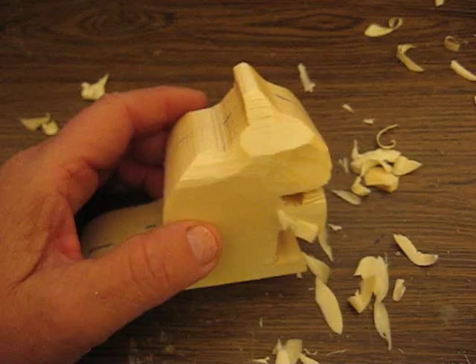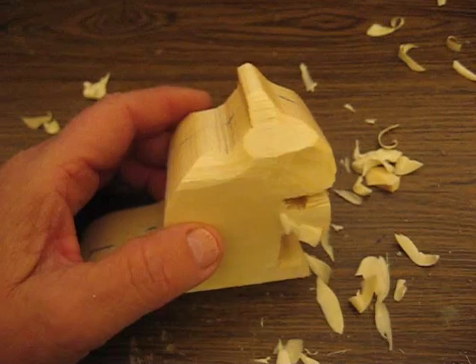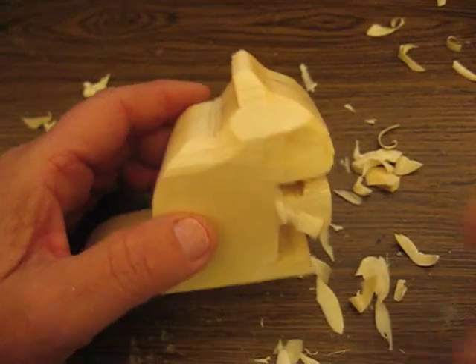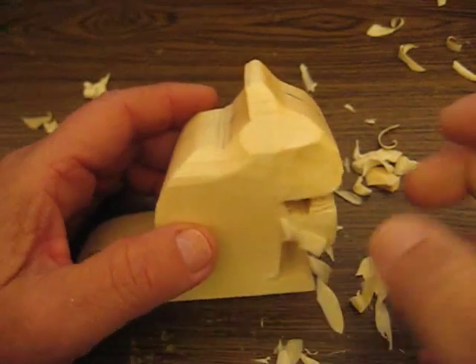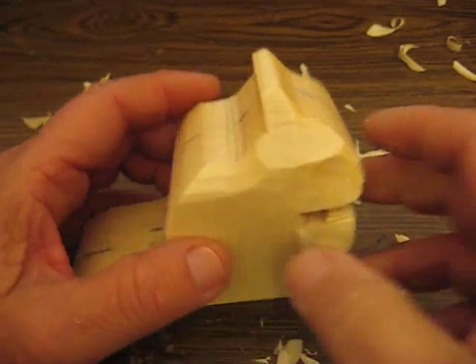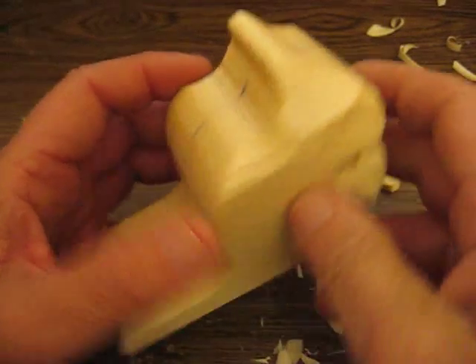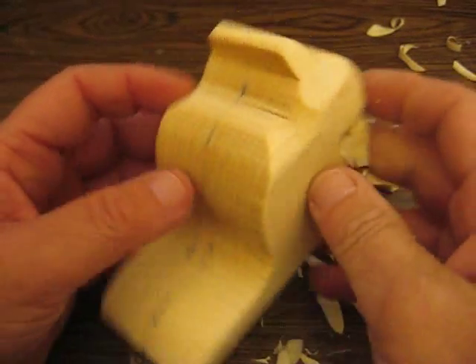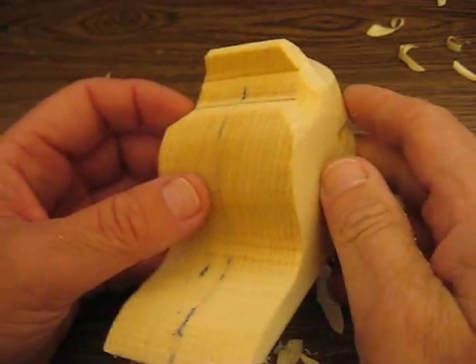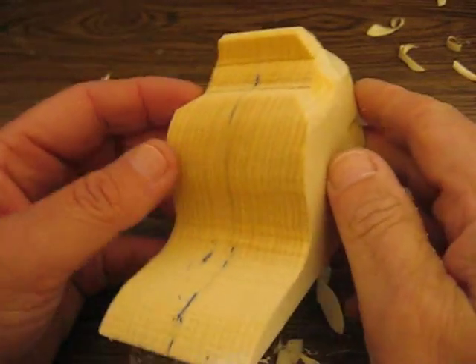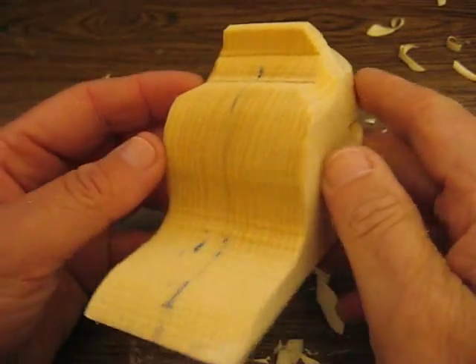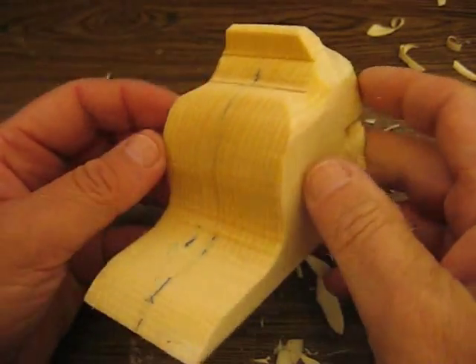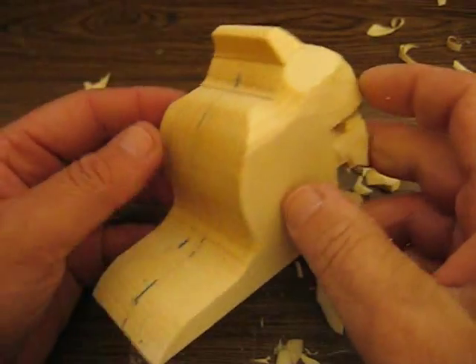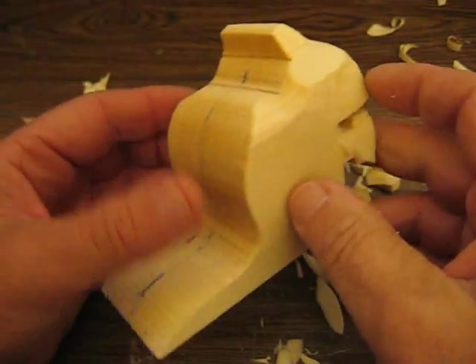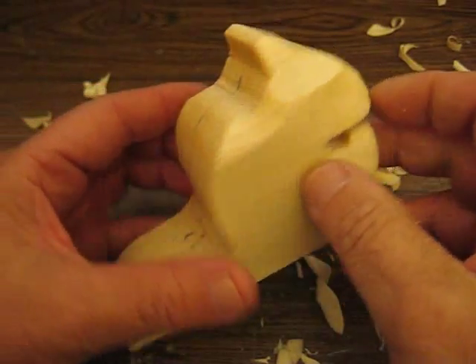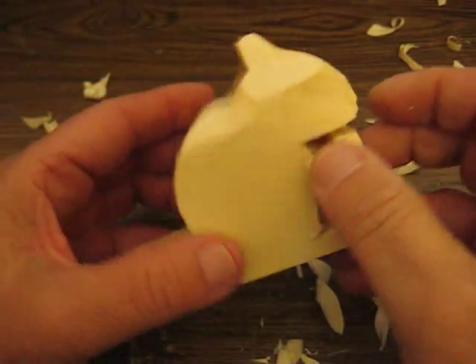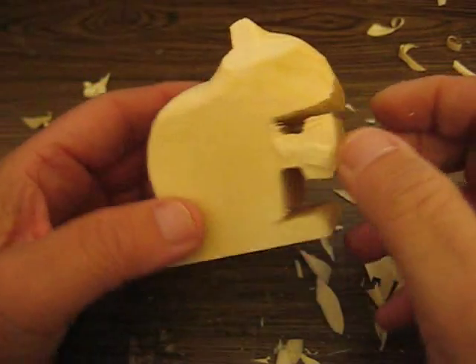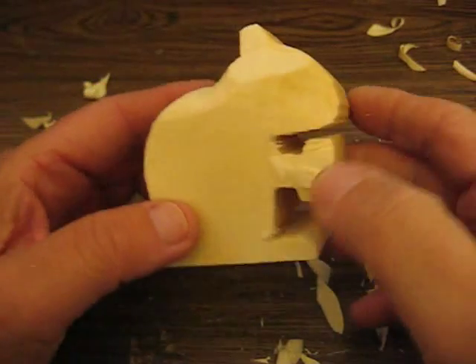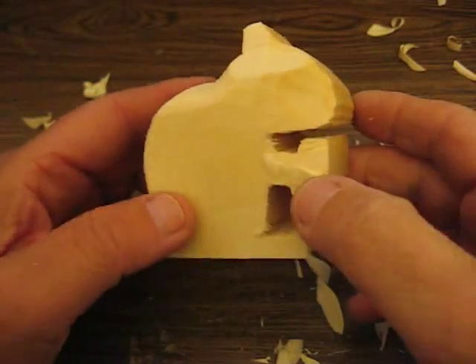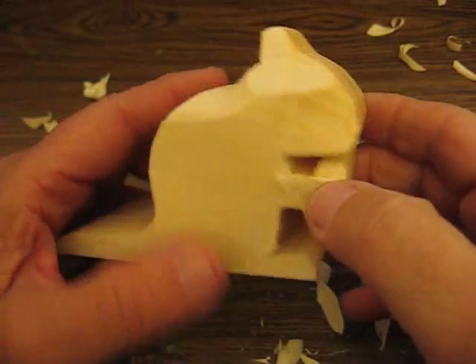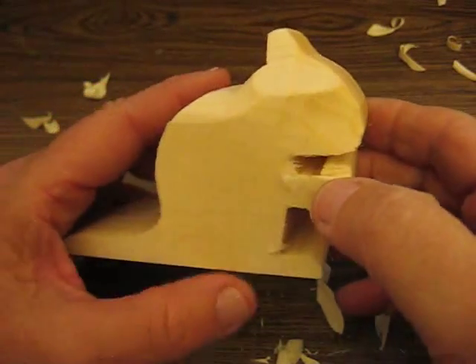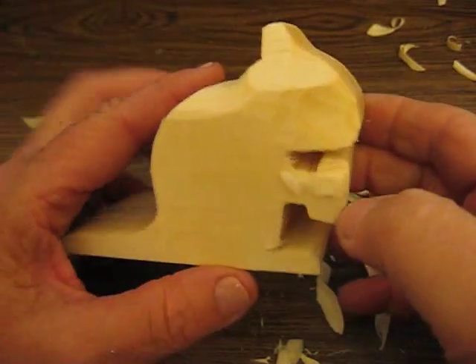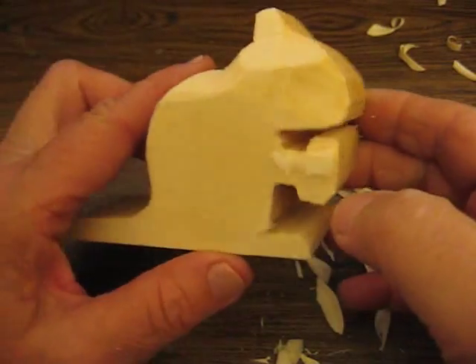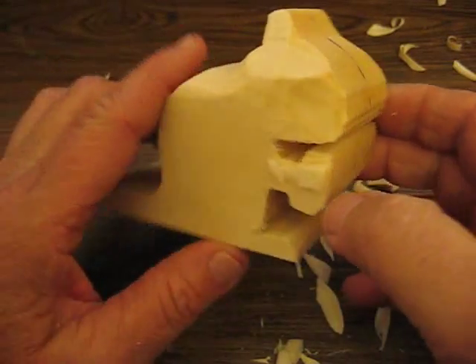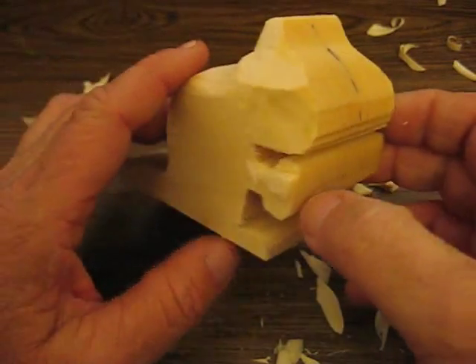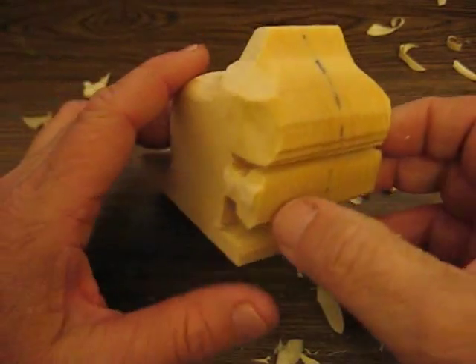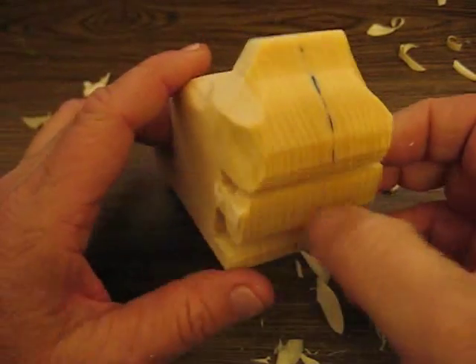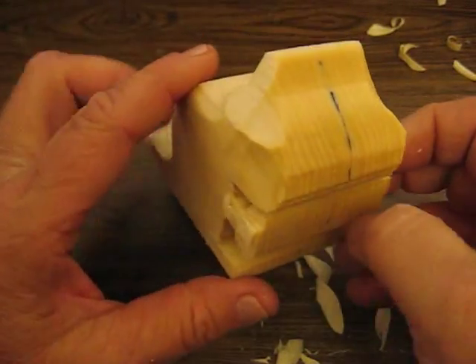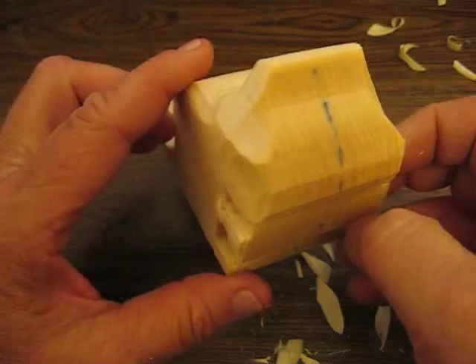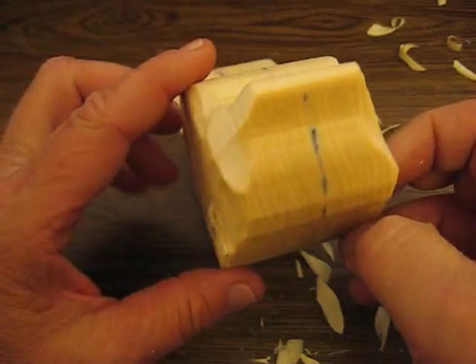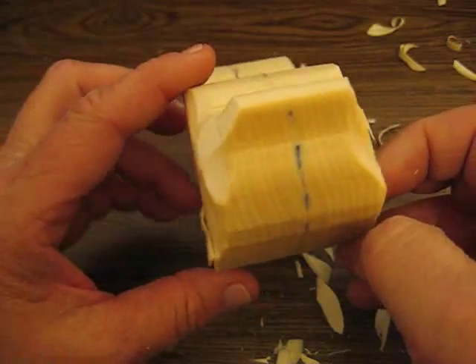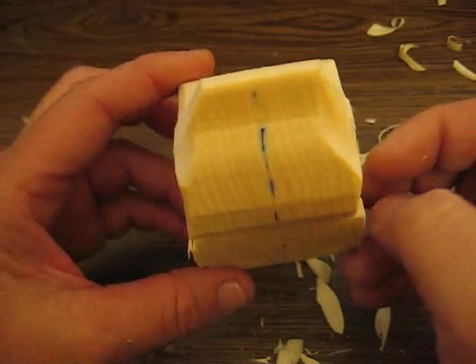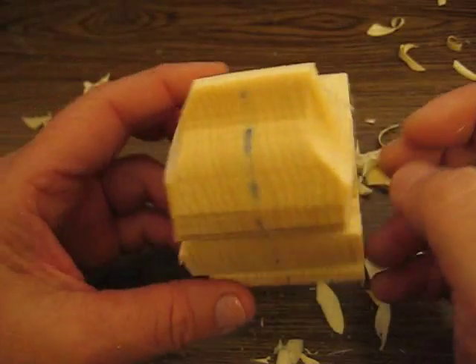Hi folks, welcome back to the Carver's Woodshop. This is going to be our next project, which is the chipmunk.